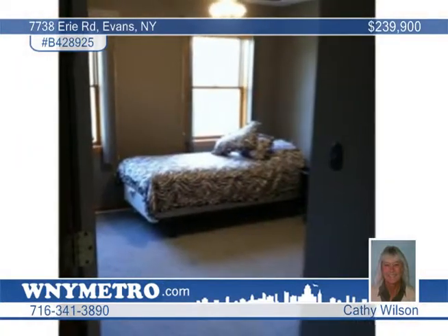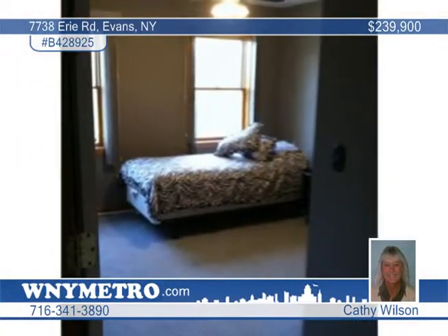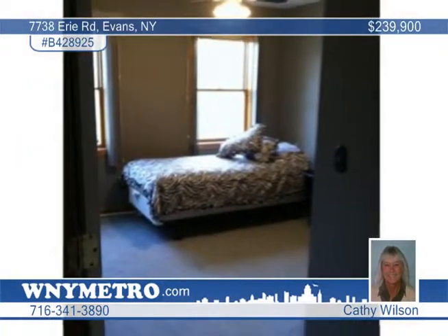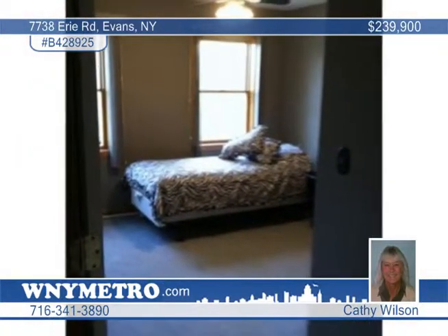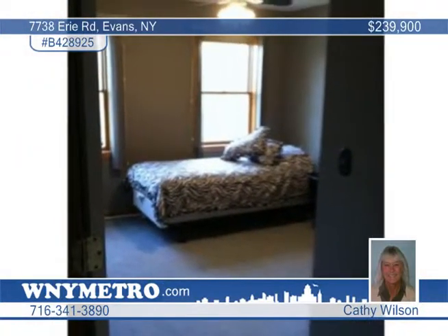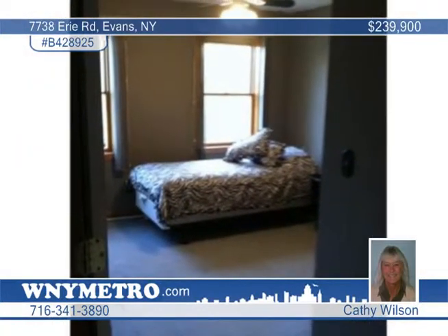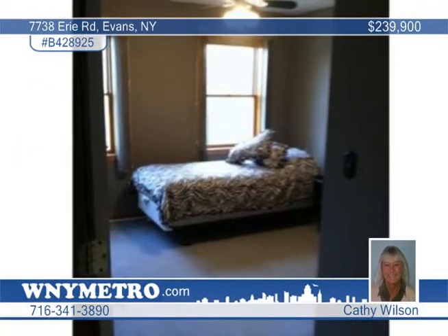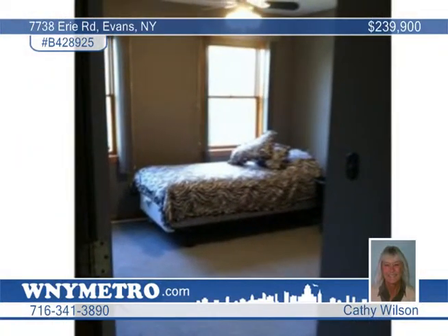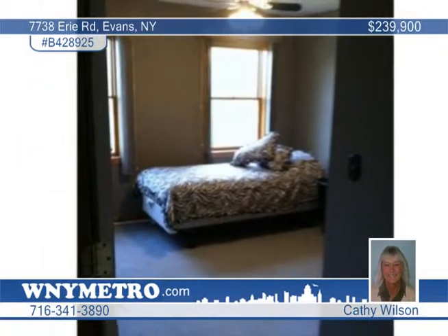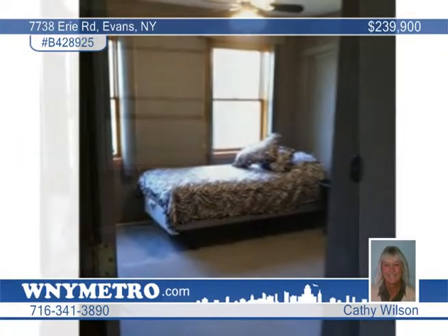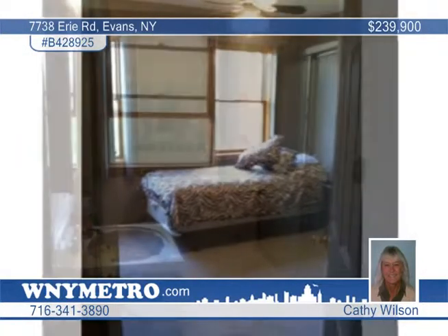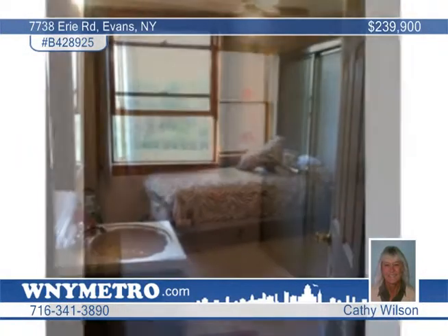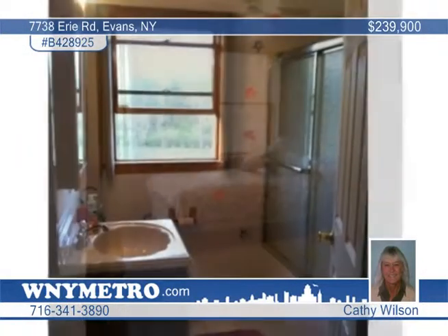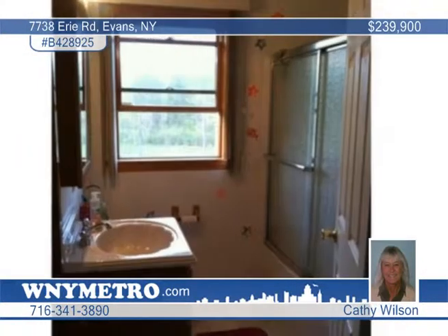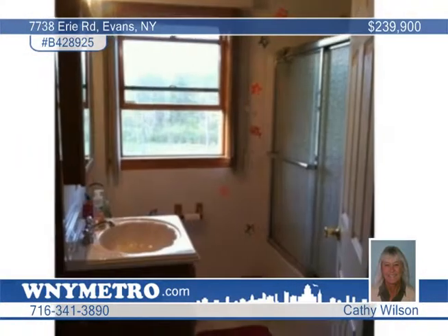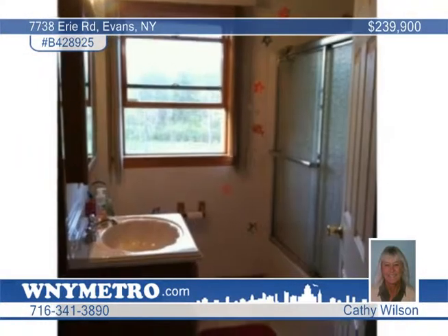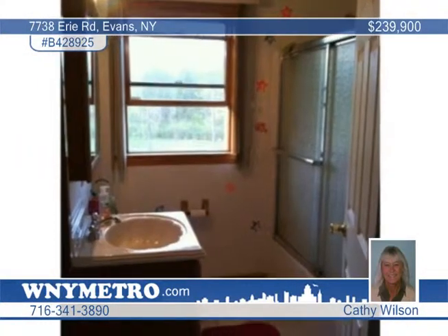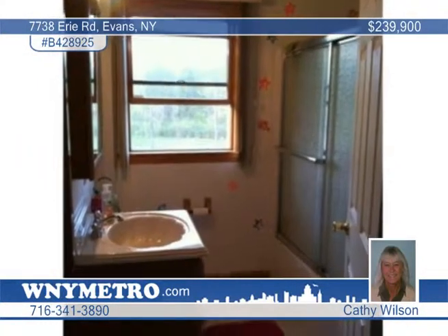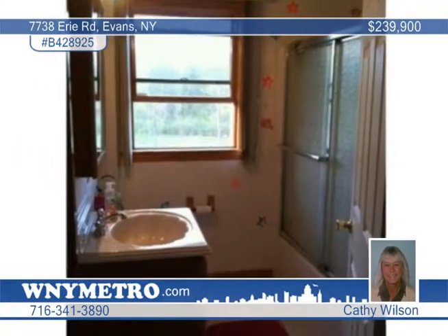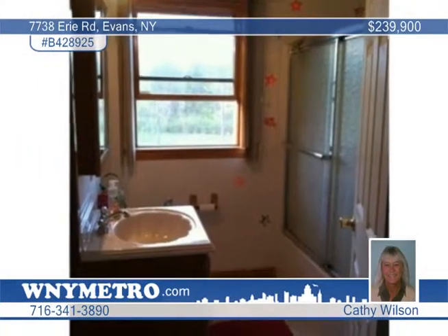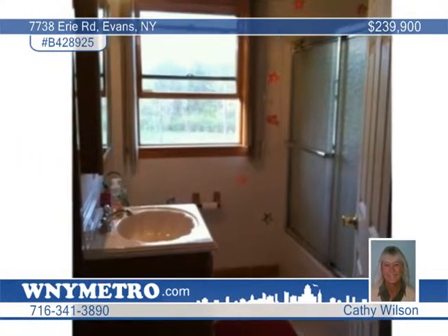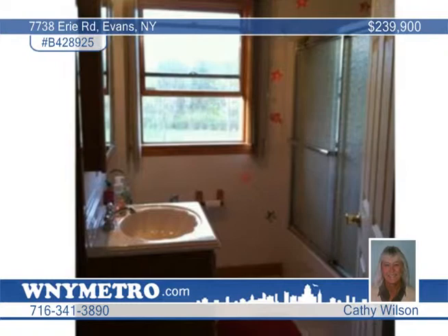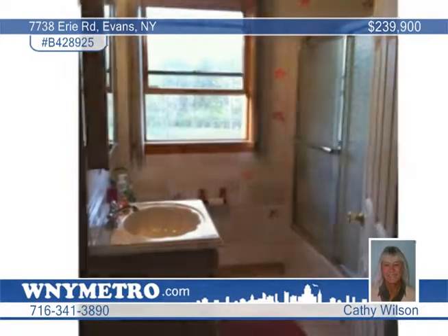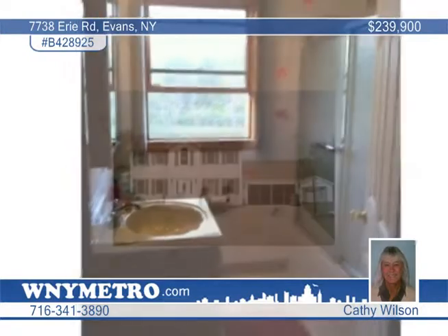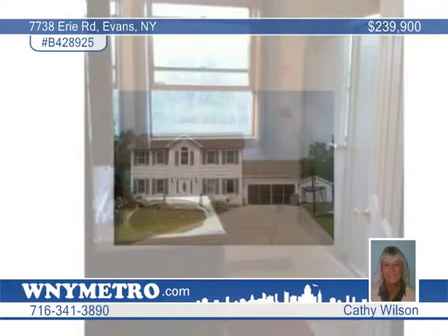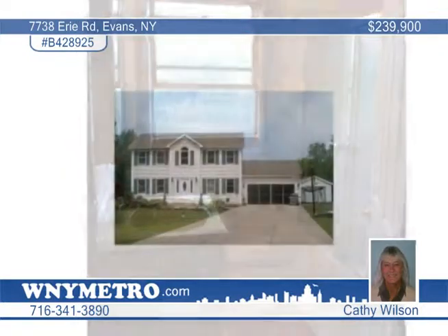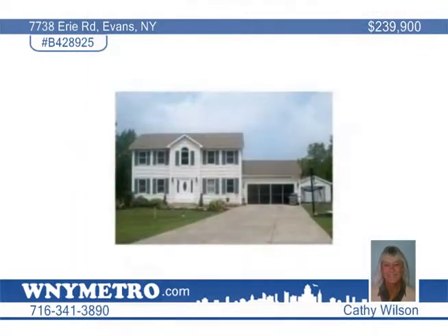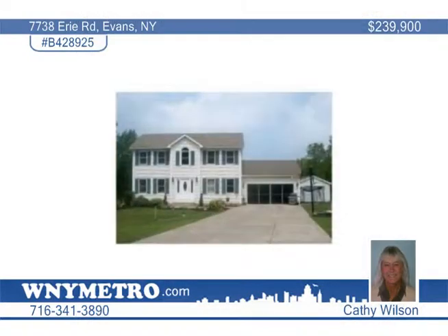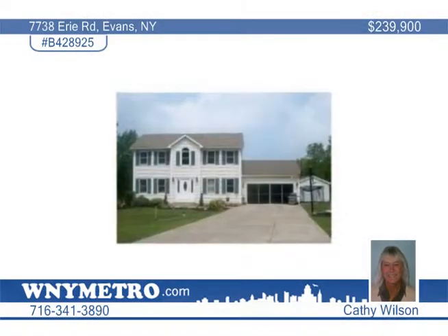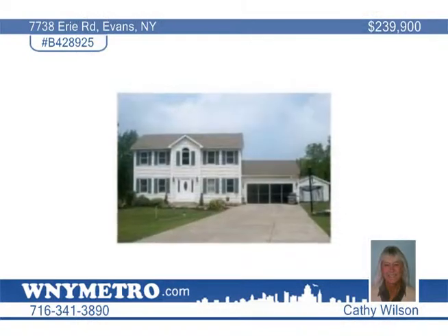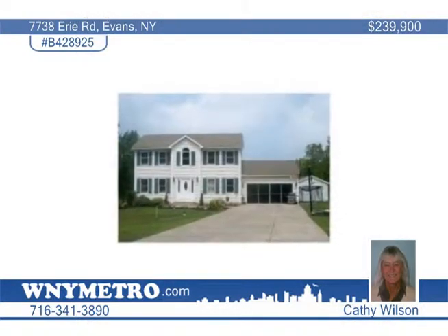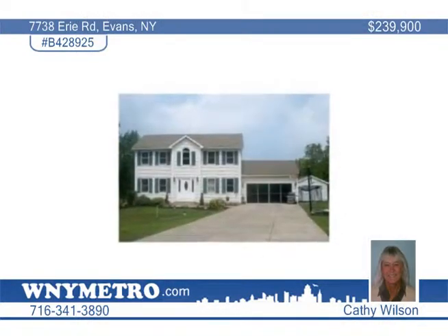Outside you'll find a 28 foot above ground pool with decks. Kathy Wilson says call today and arrange a private showing.